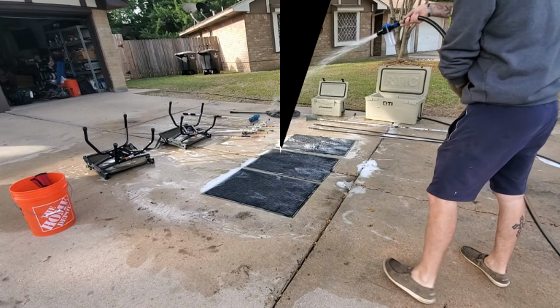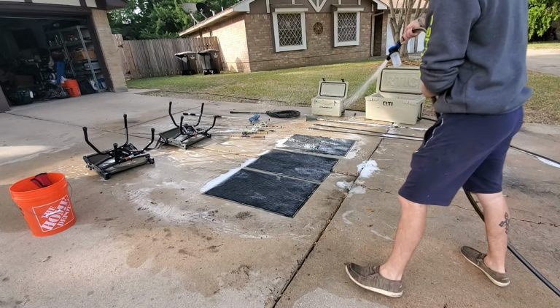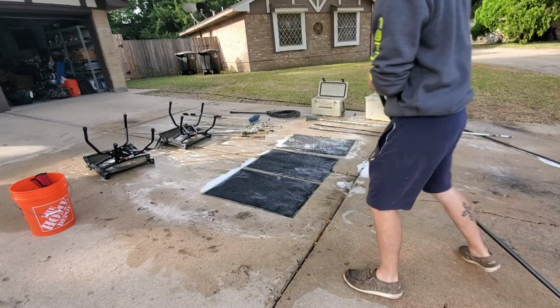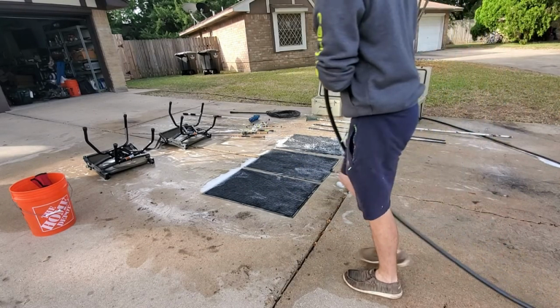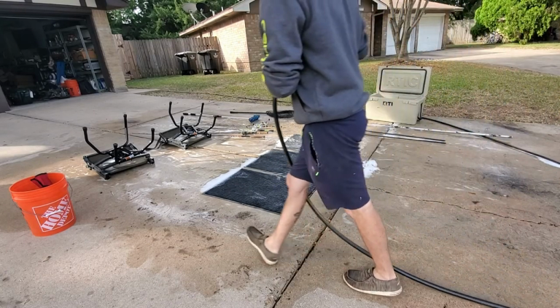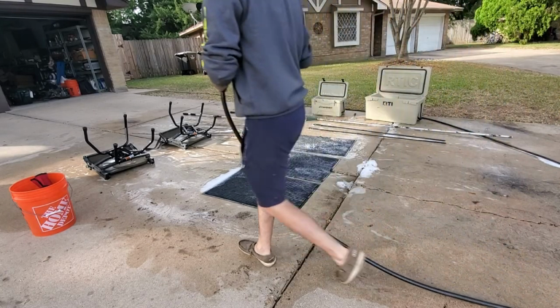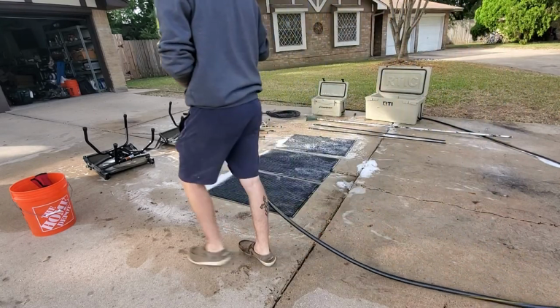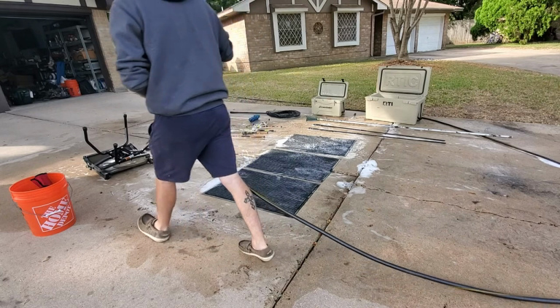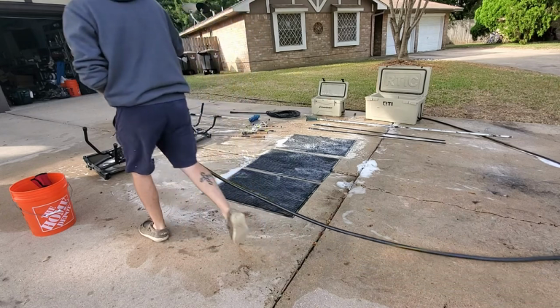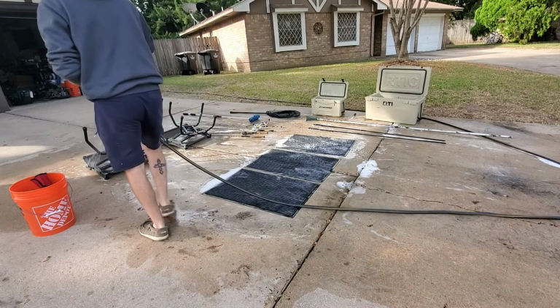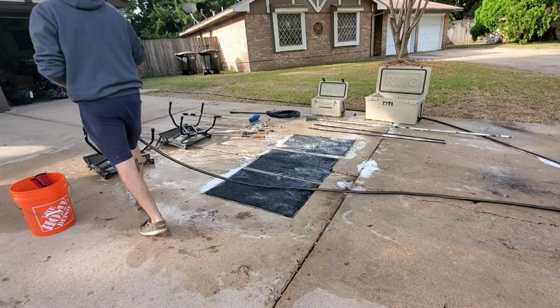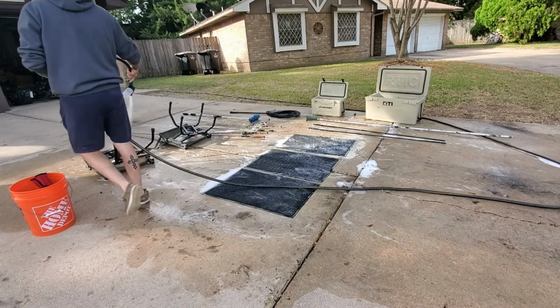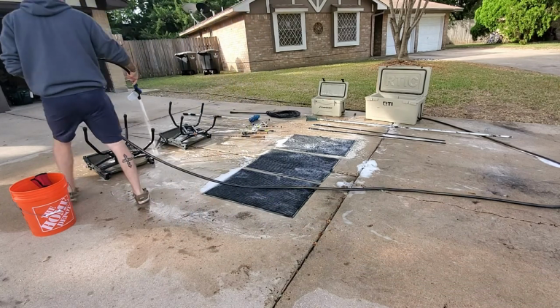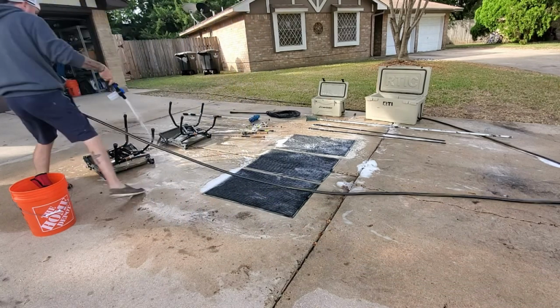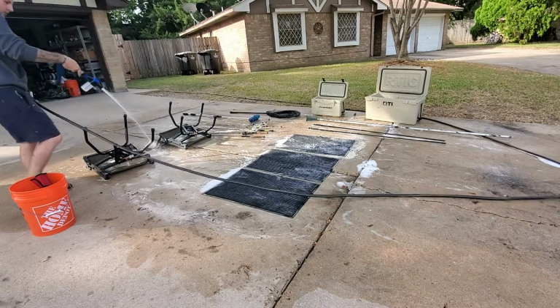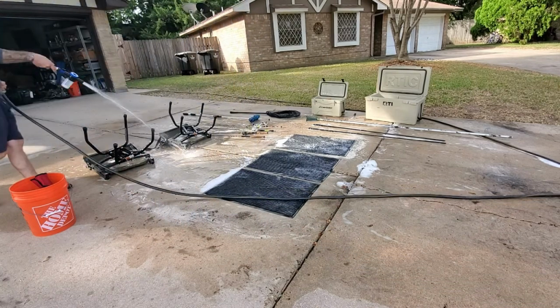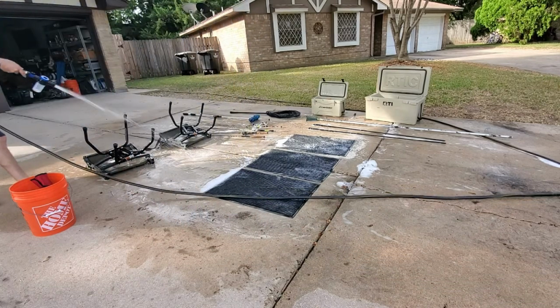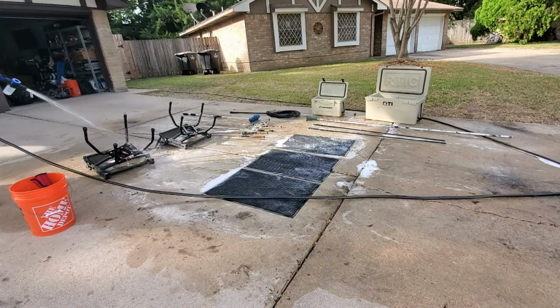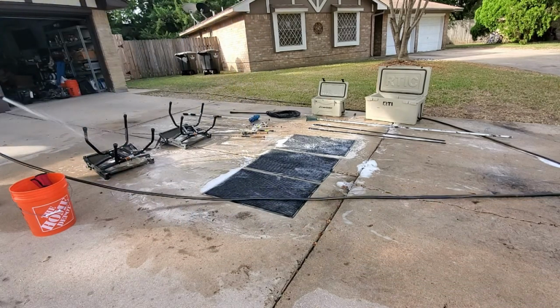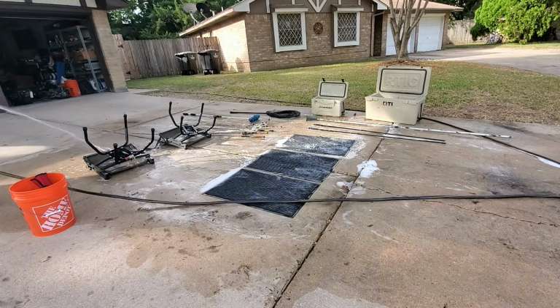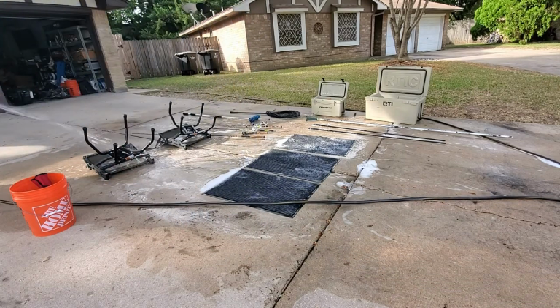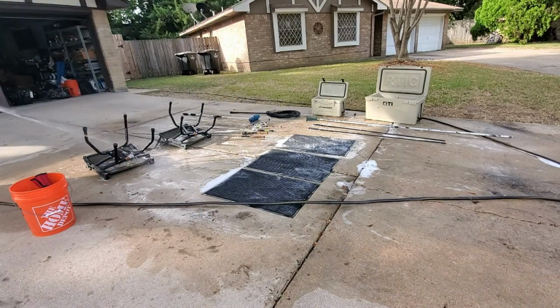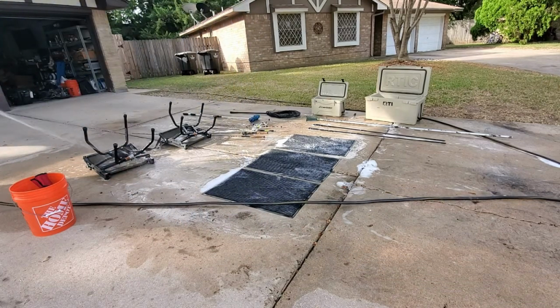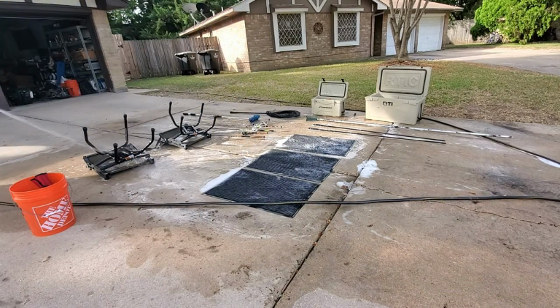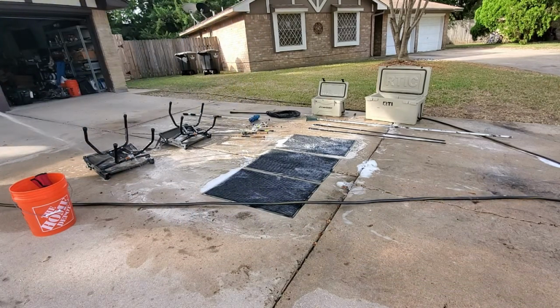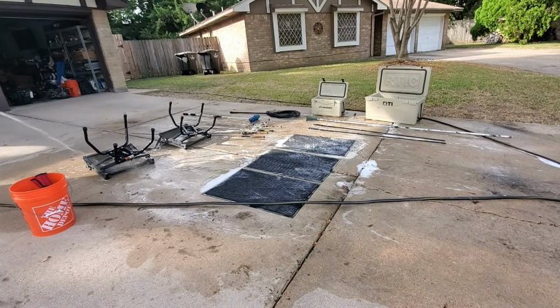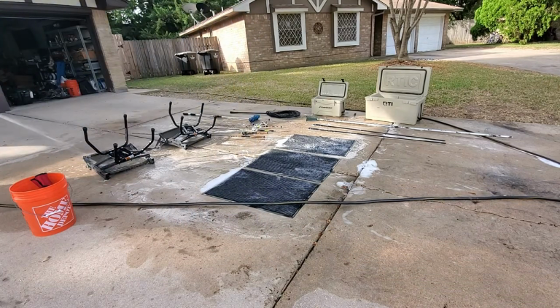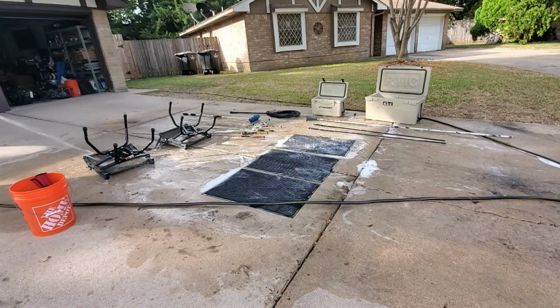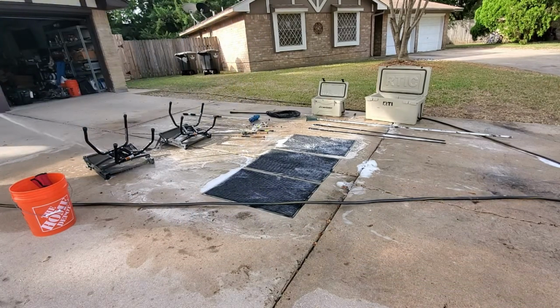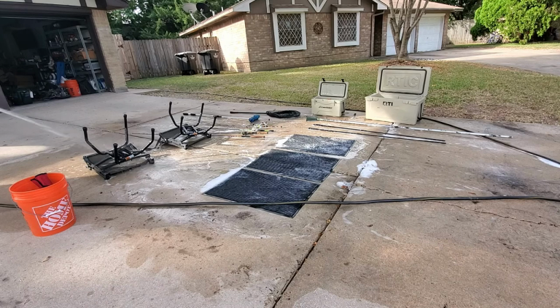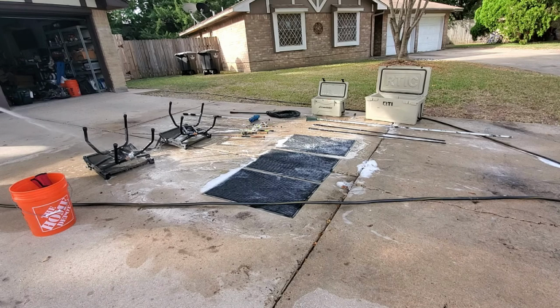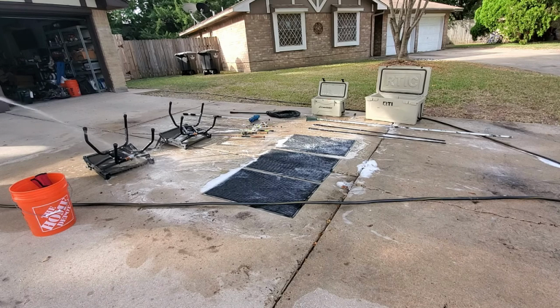Once you let everything sit for 10 to 15 minutes and let that coating kind of dry on there, you go back and just rinse everything off.